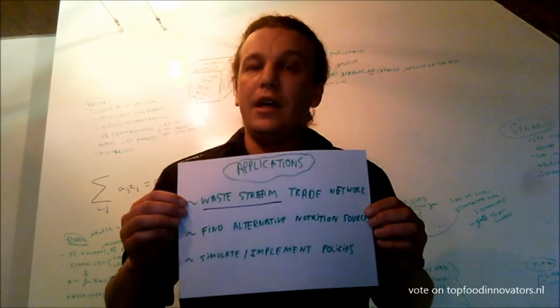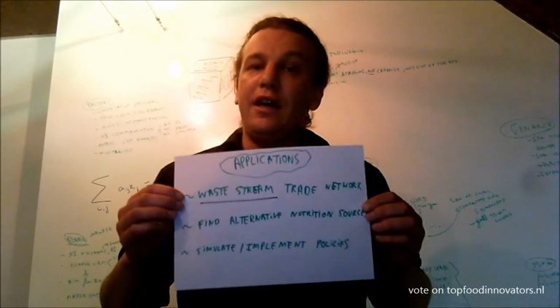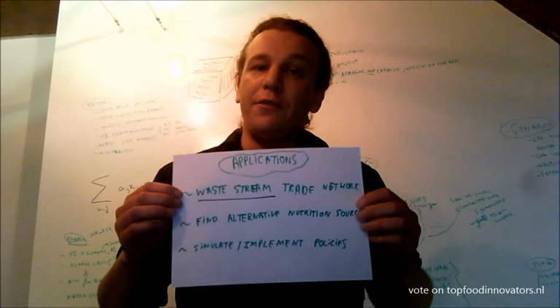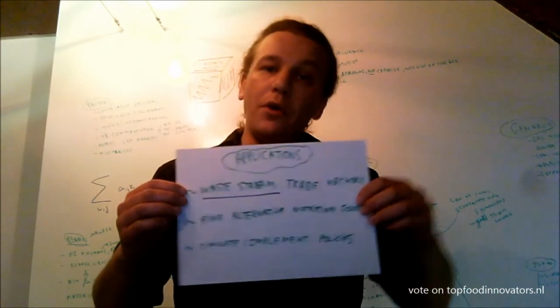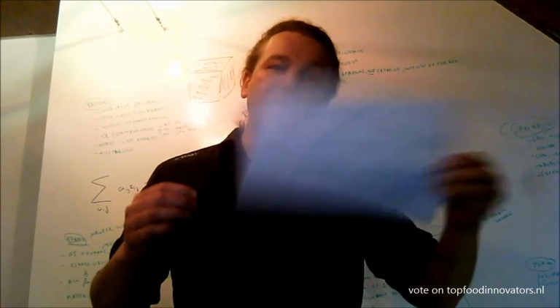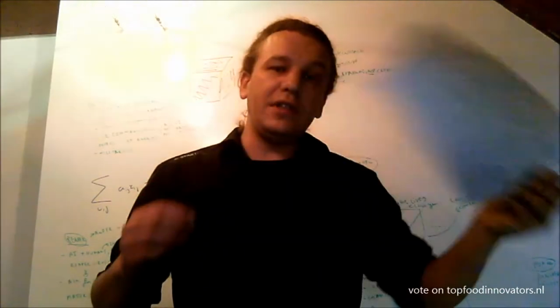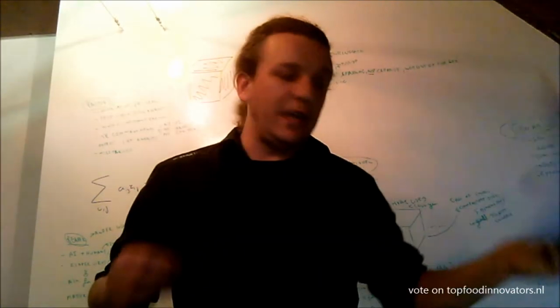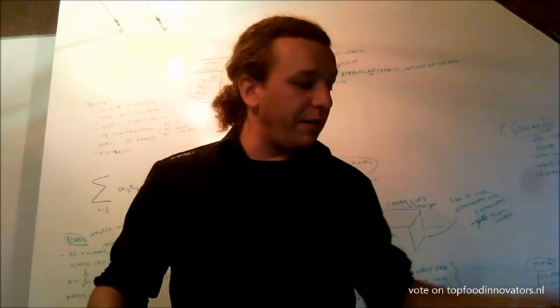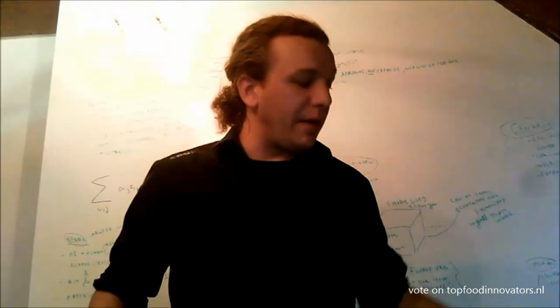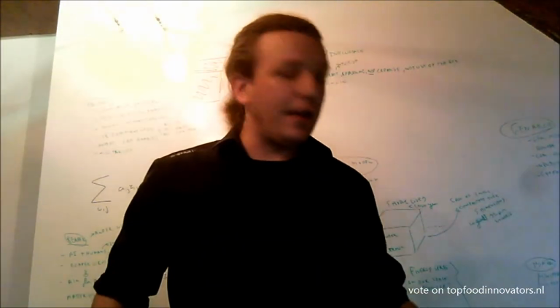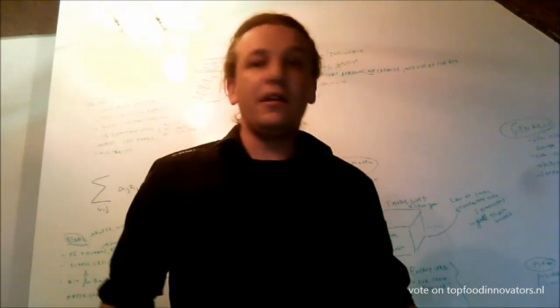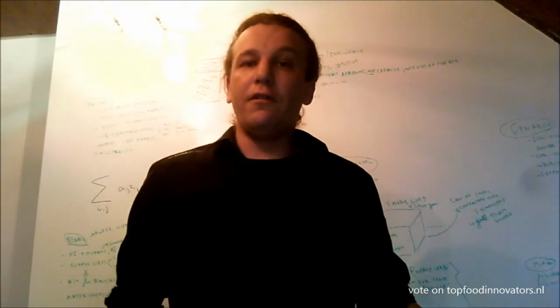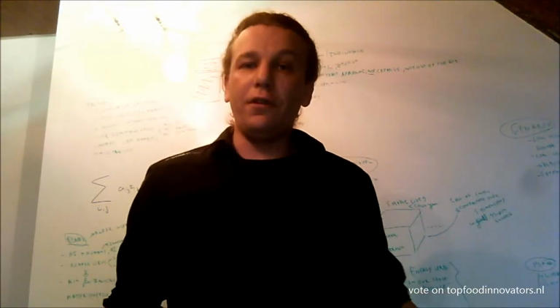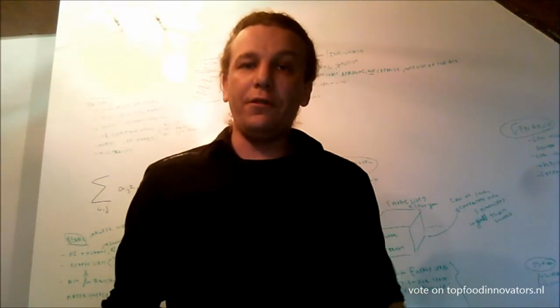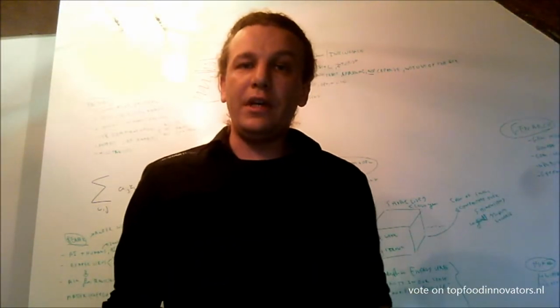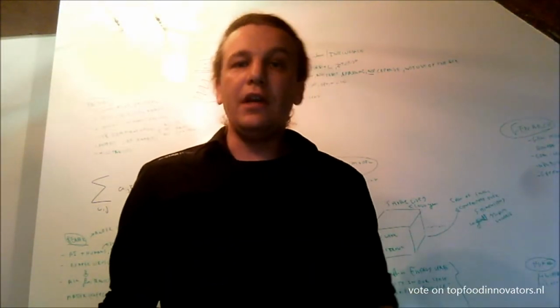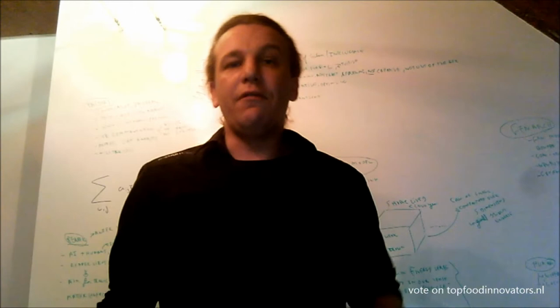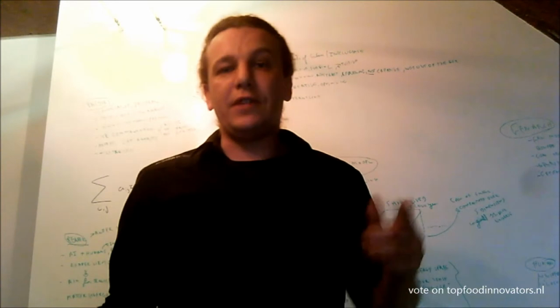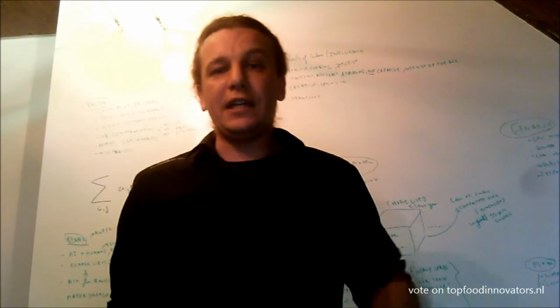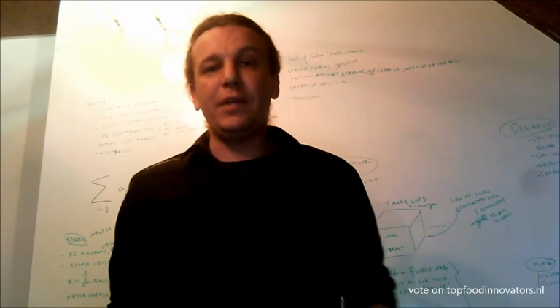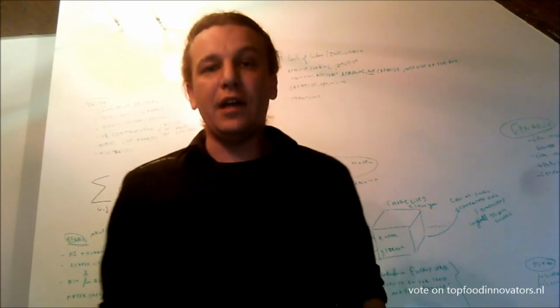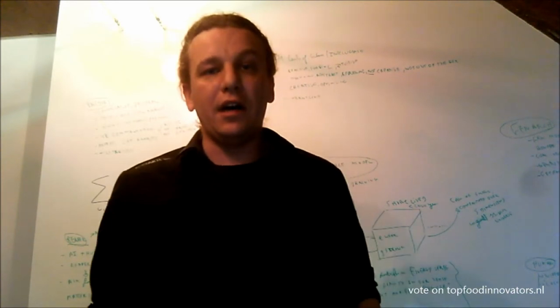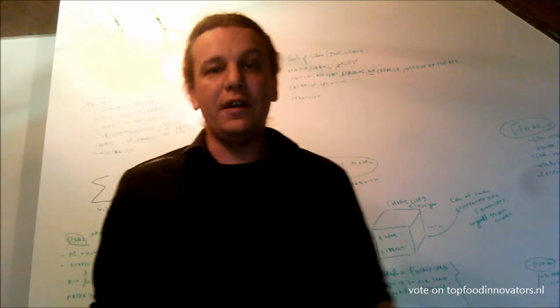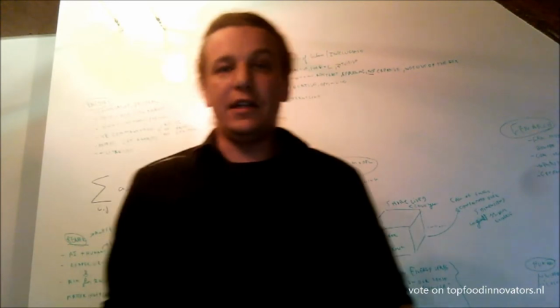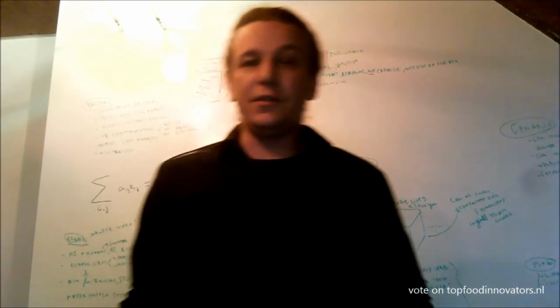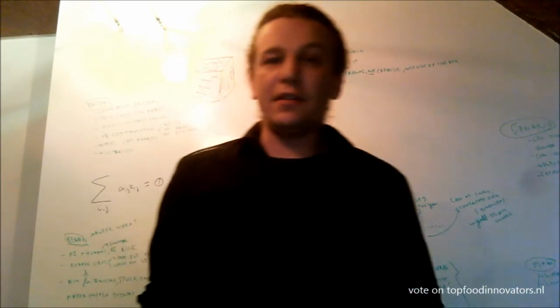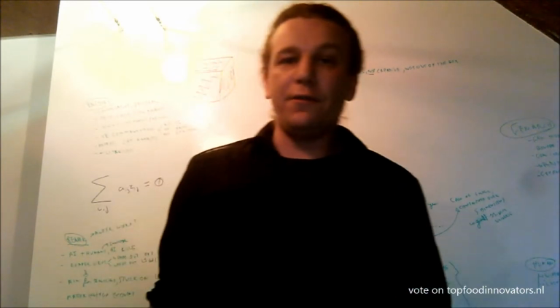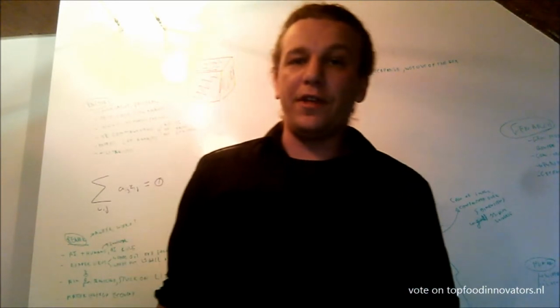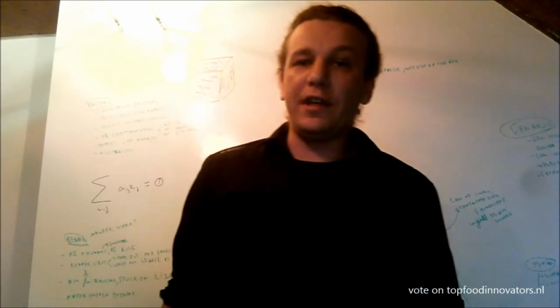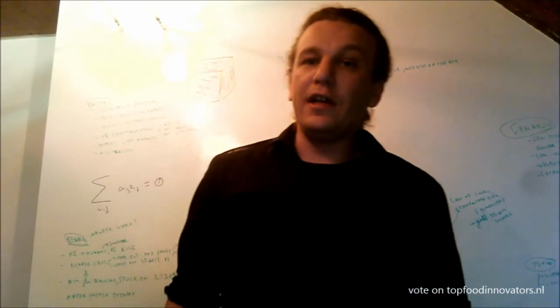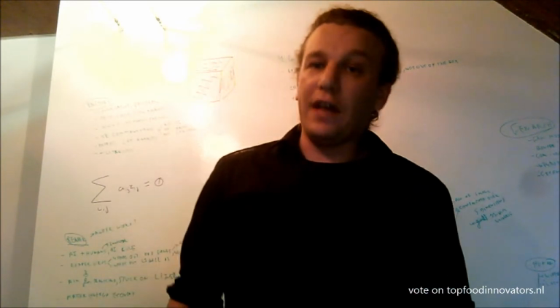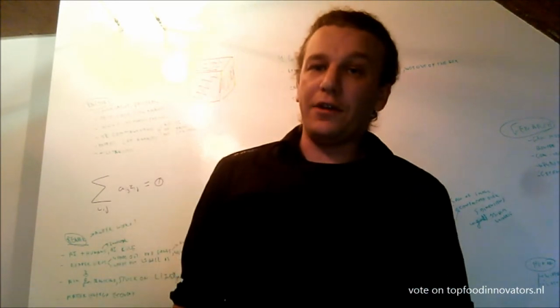If you're more interested in hearing about that, vote for me for TEDxBinnenhof in 2014. Thank you.